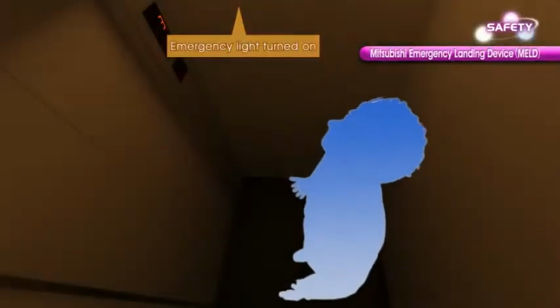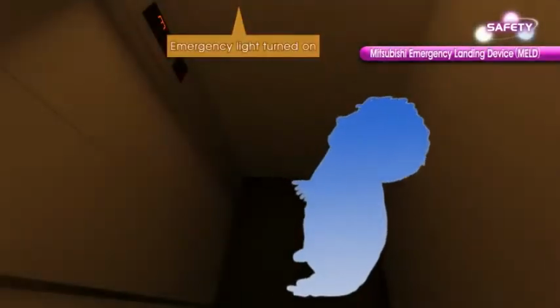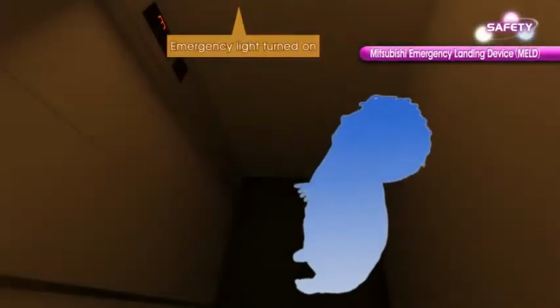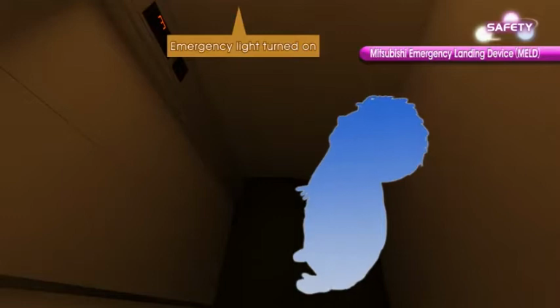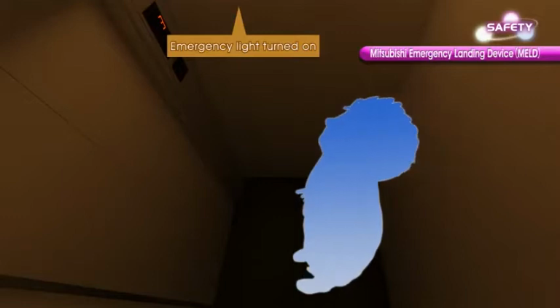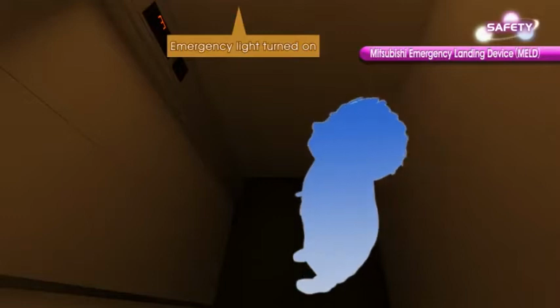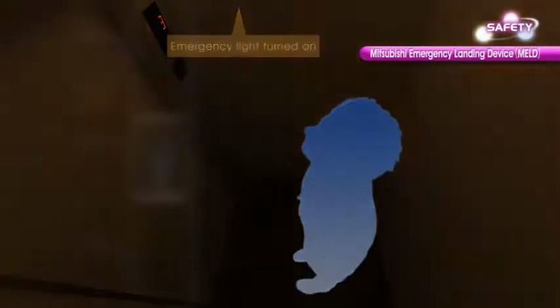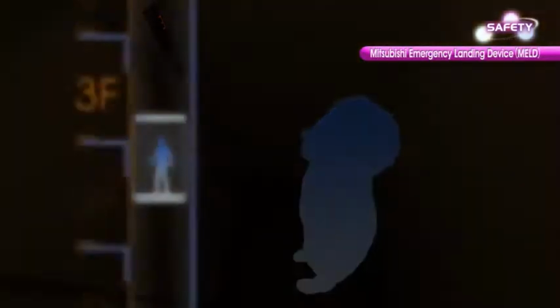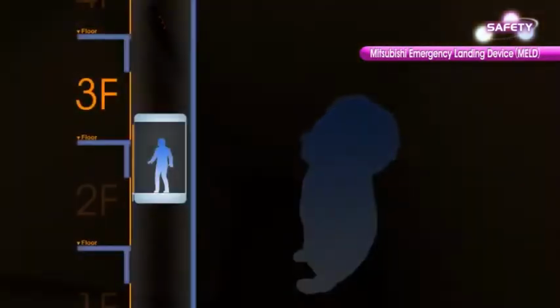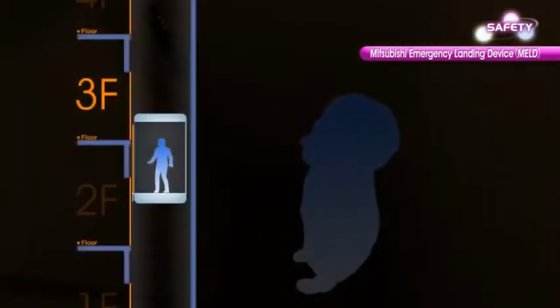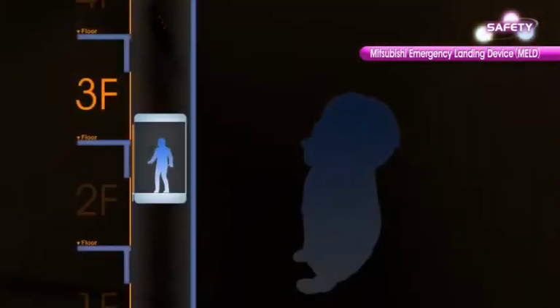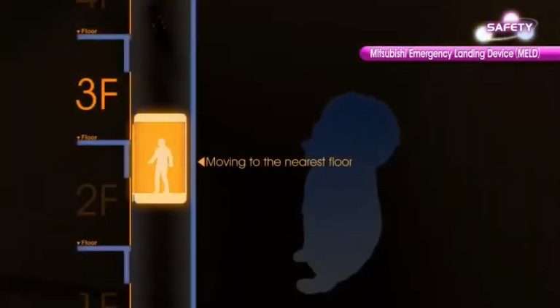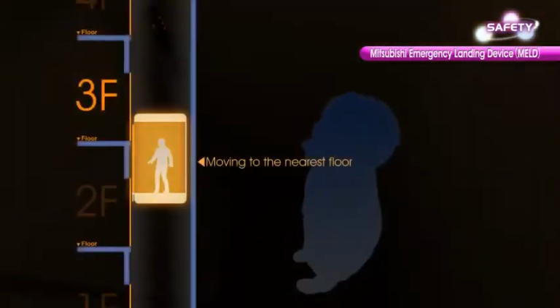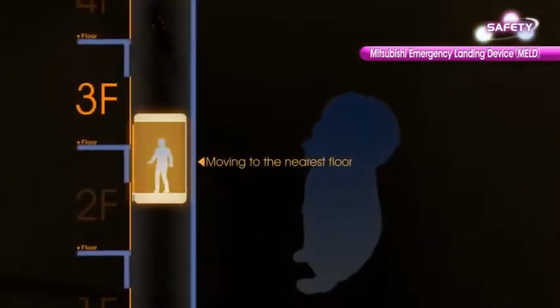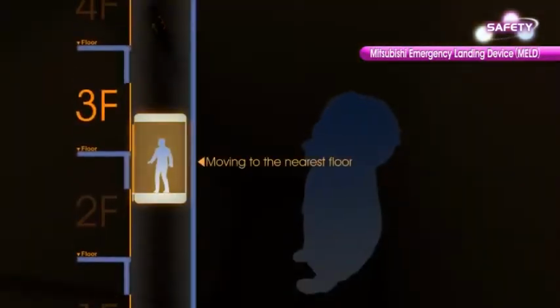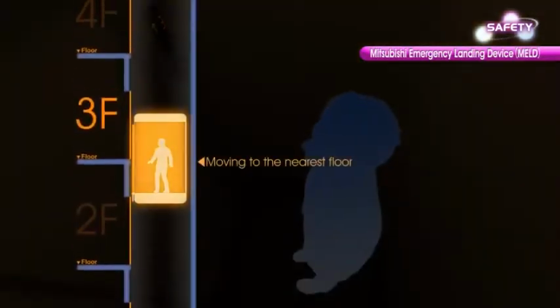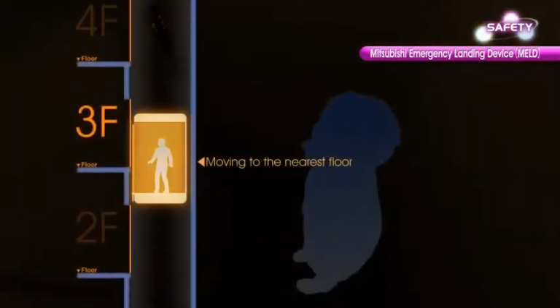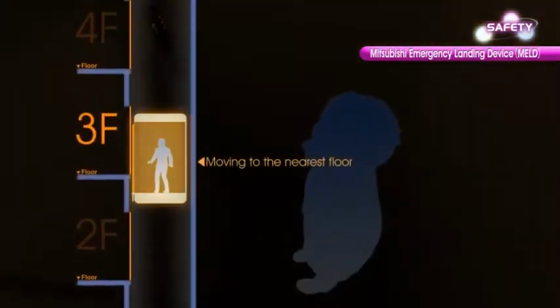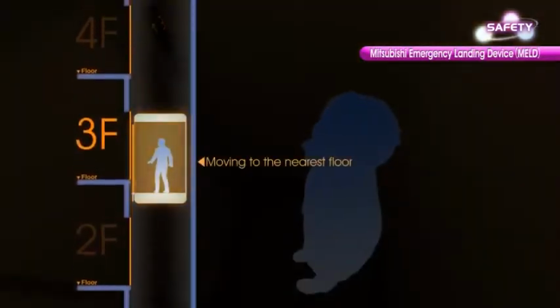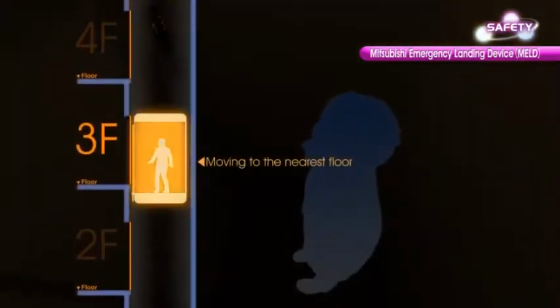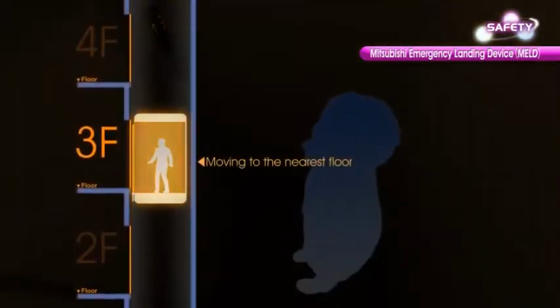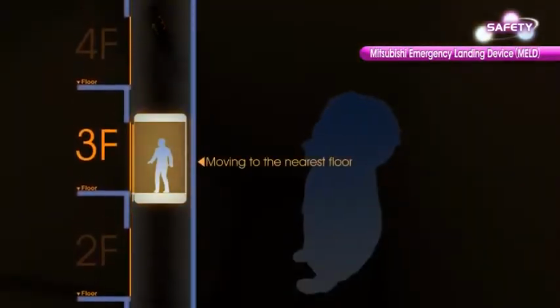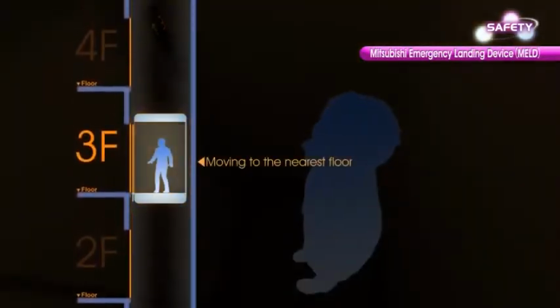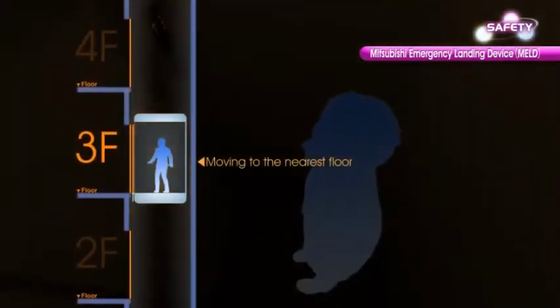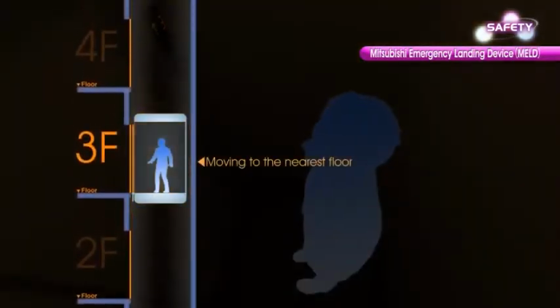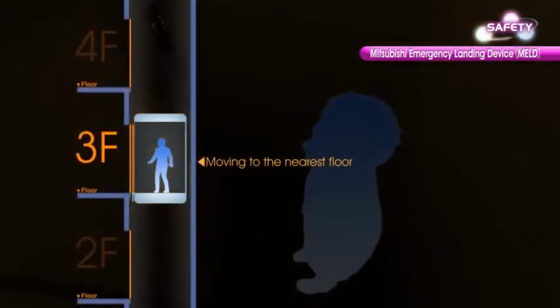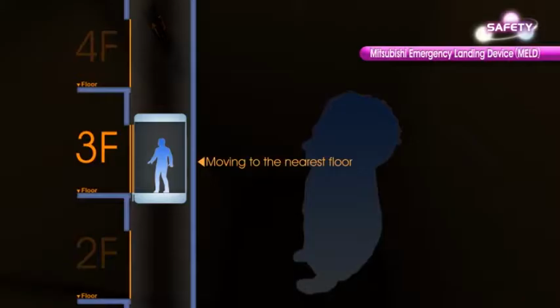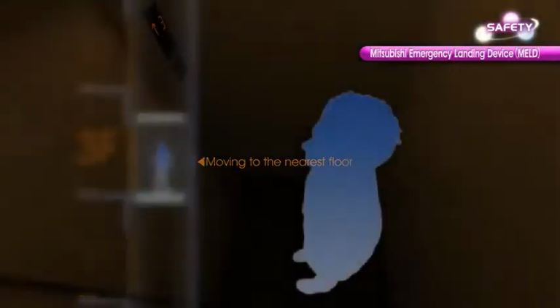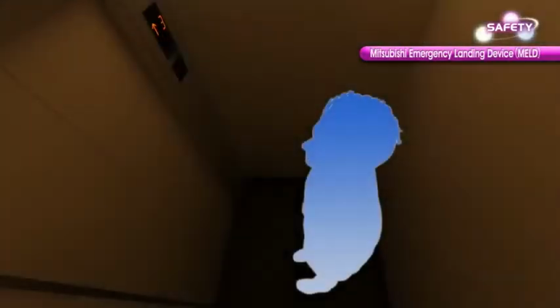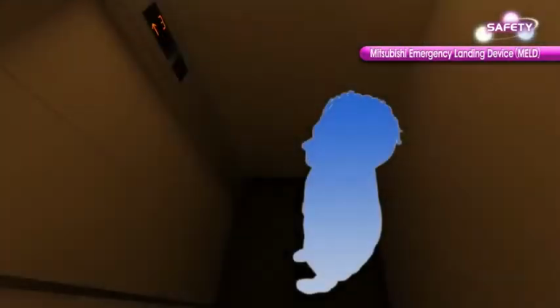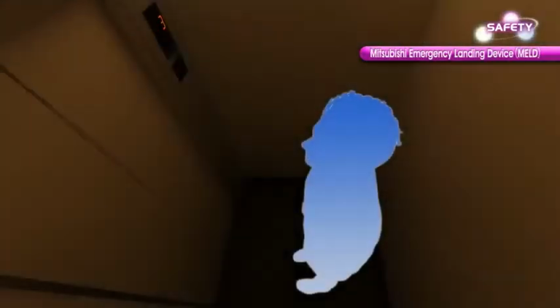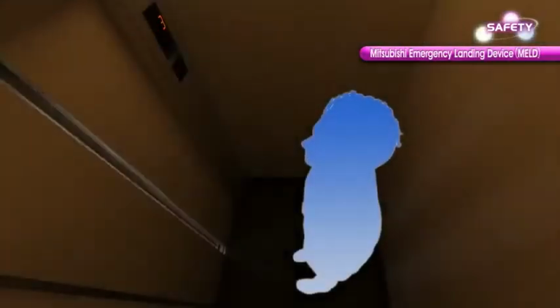Upon power failure, the car moves and stops at the nearest floor to prevent passengers from being entrapped inside the car.